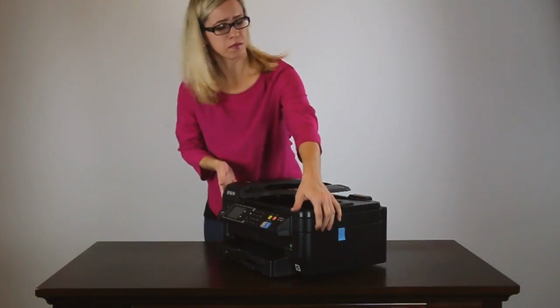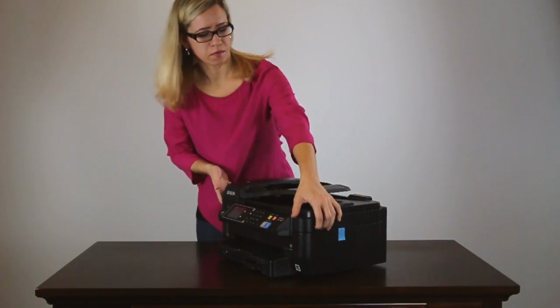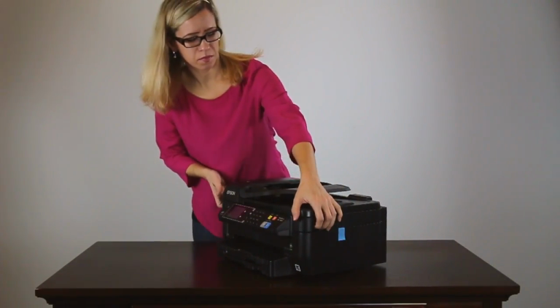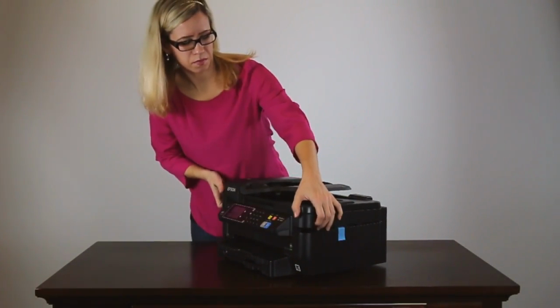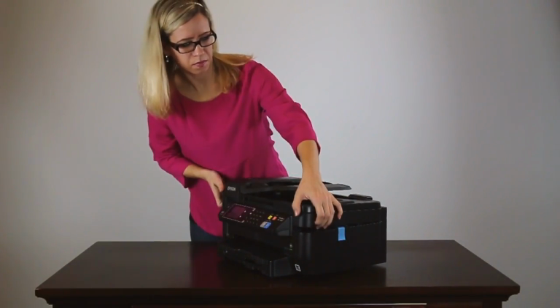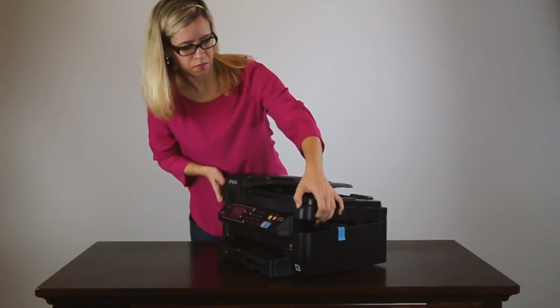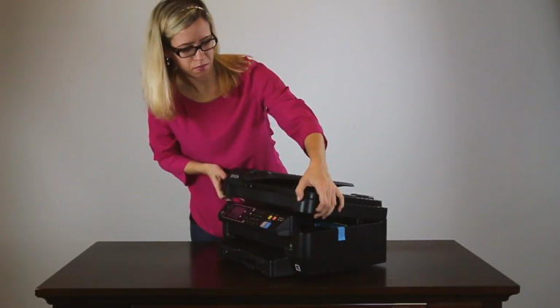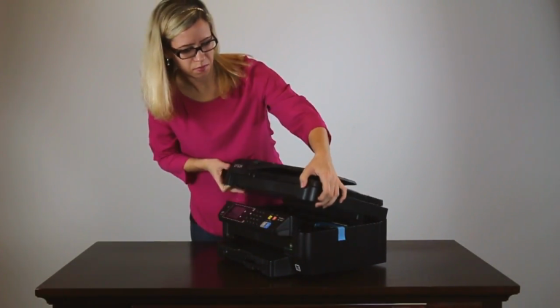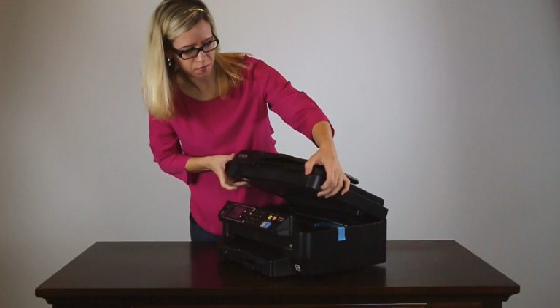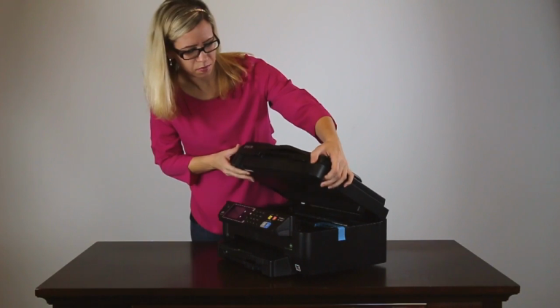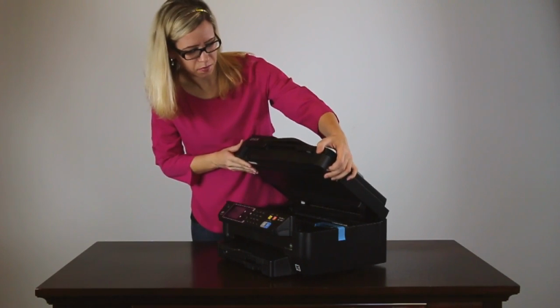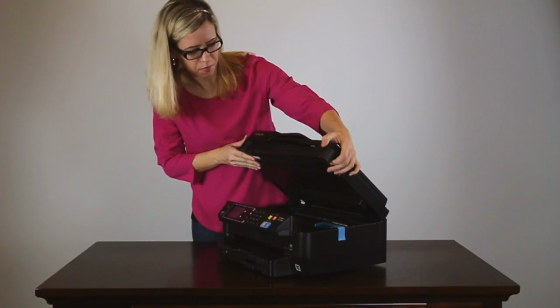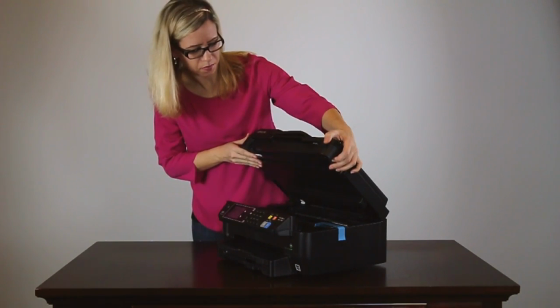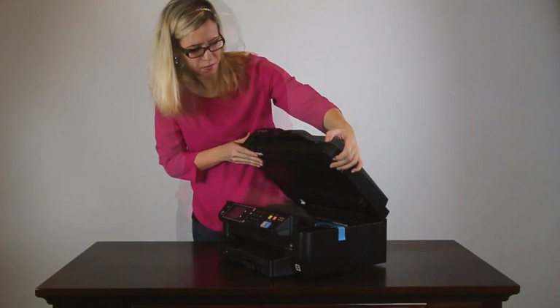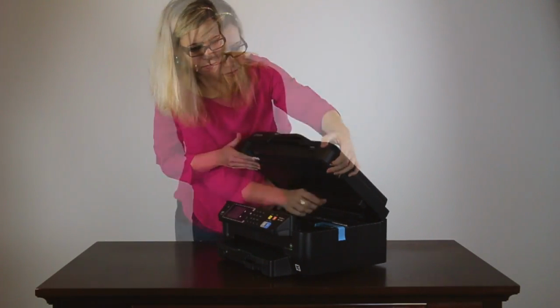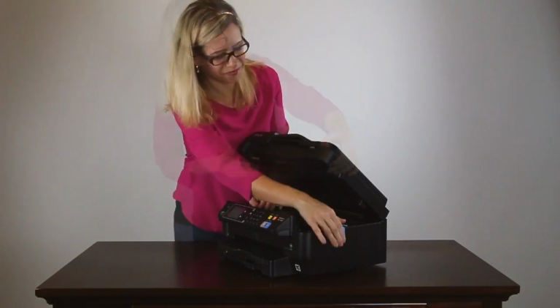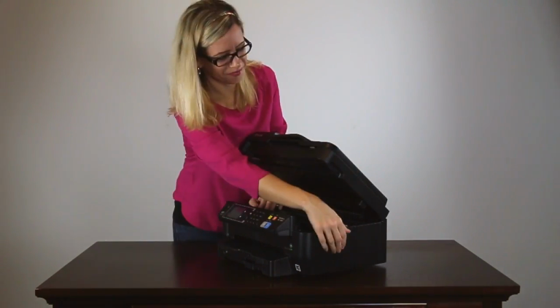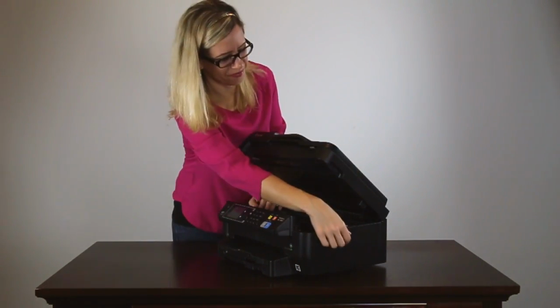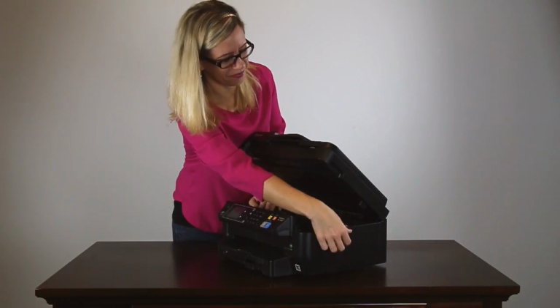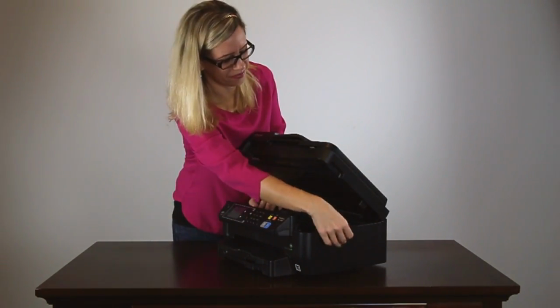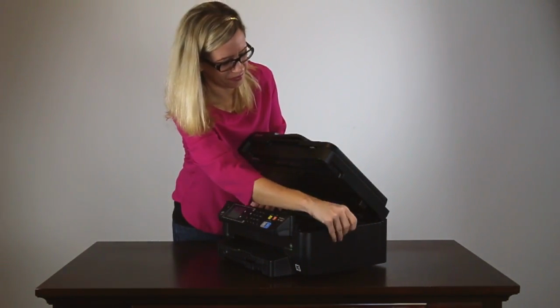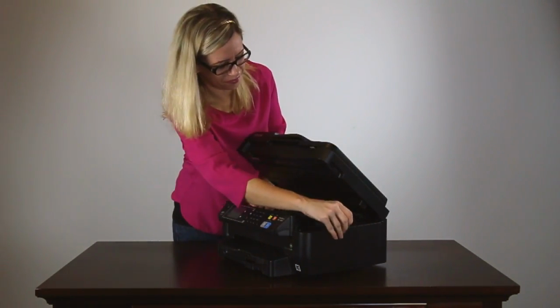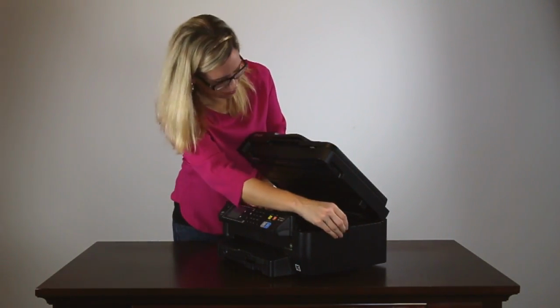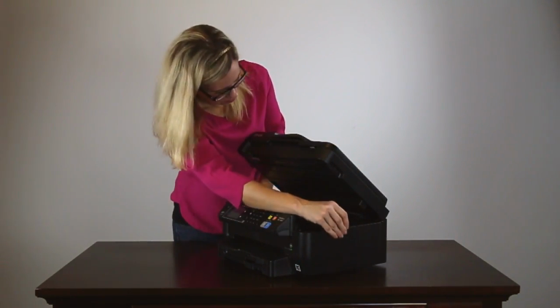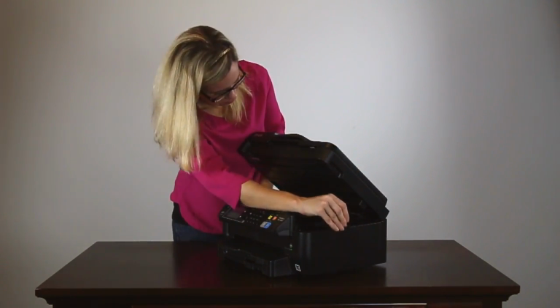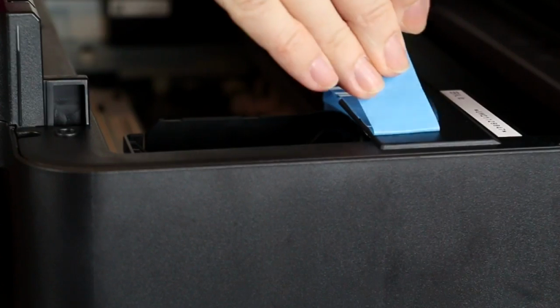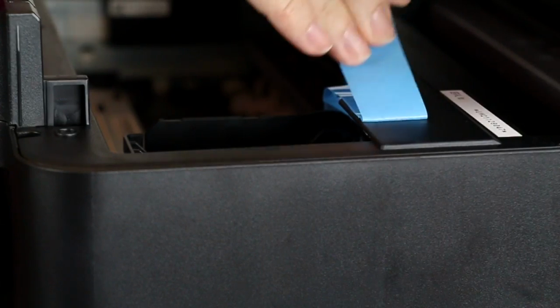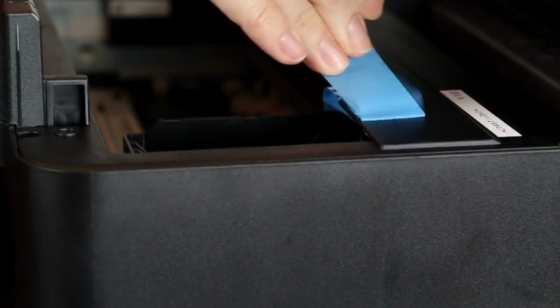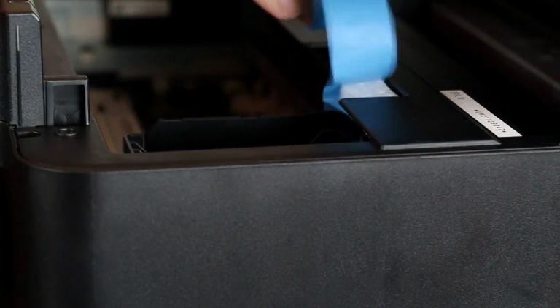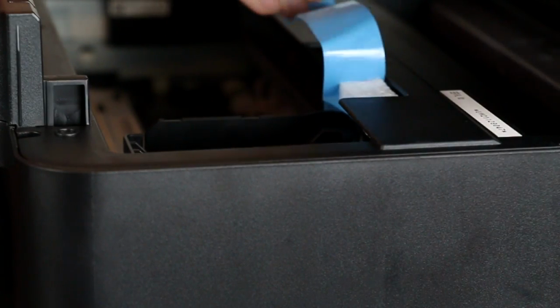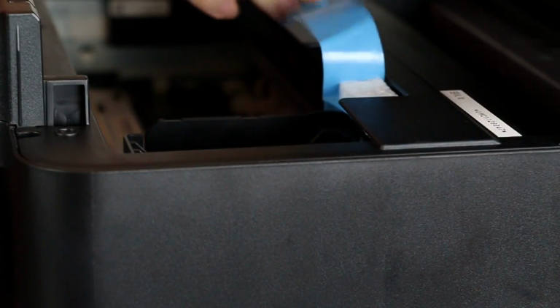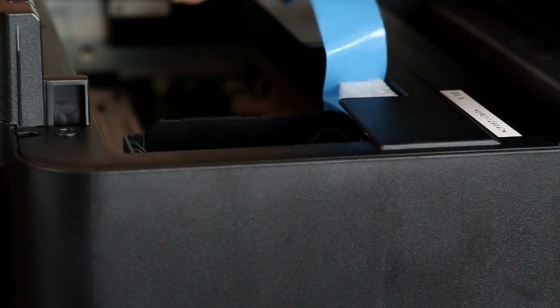Open the top of the printer and remove the packing material around the printhead.